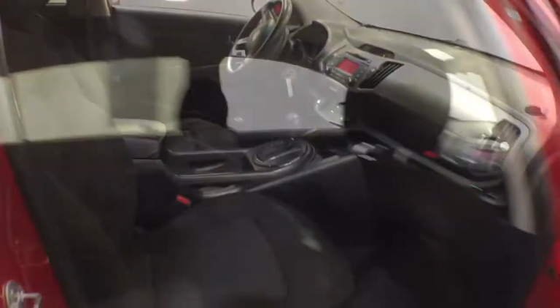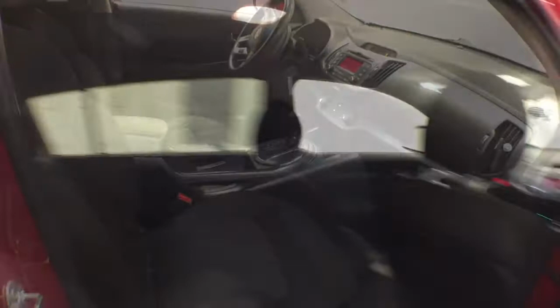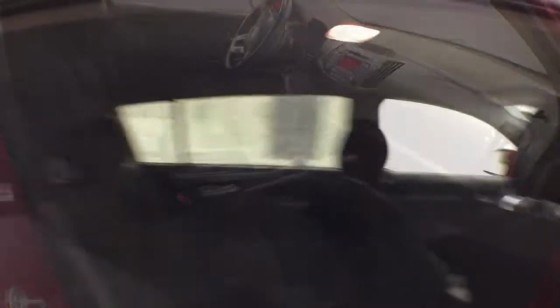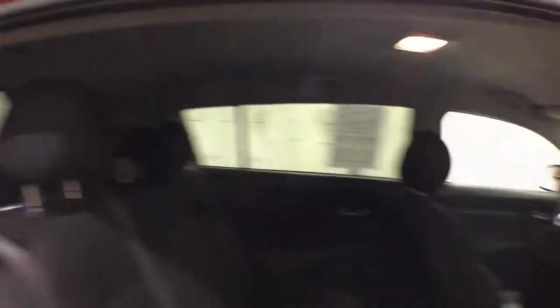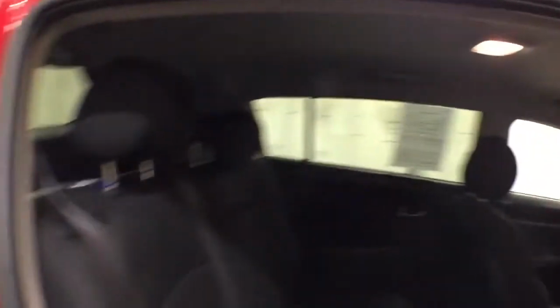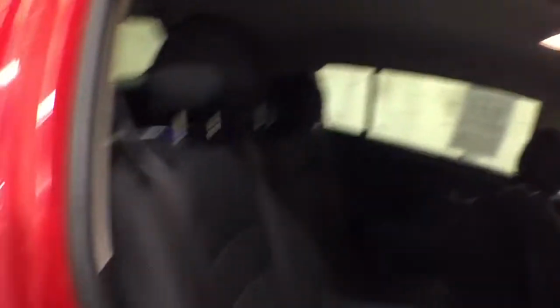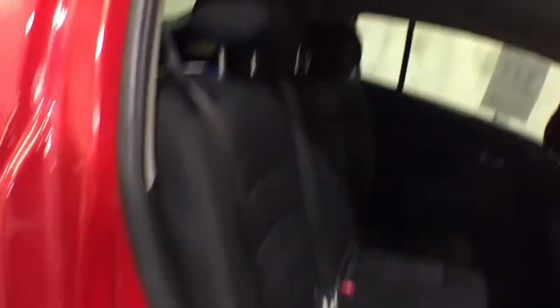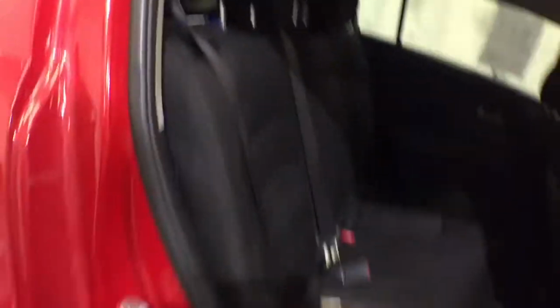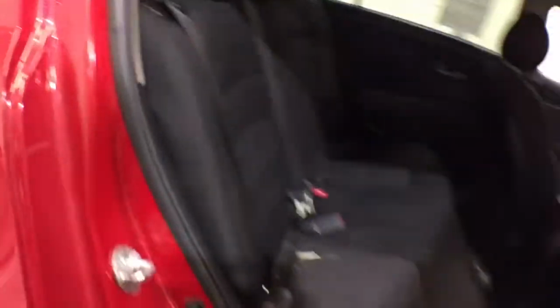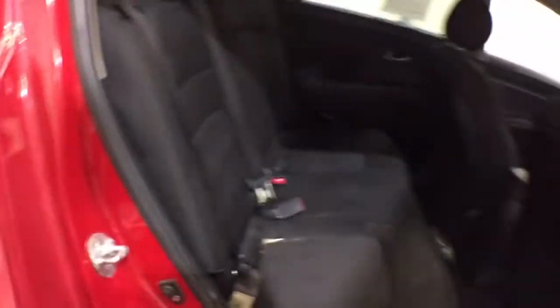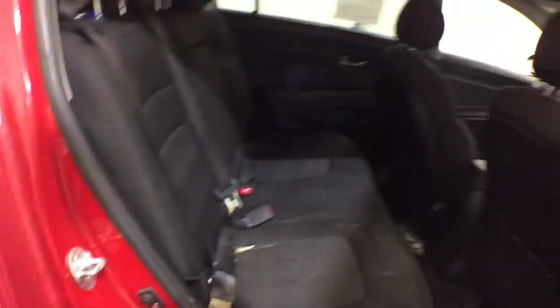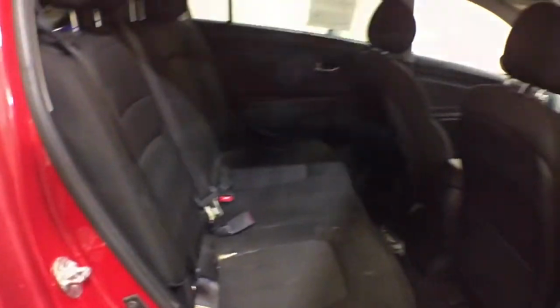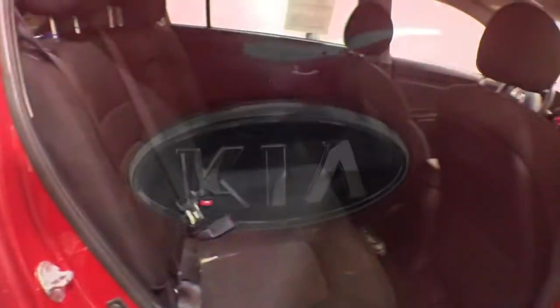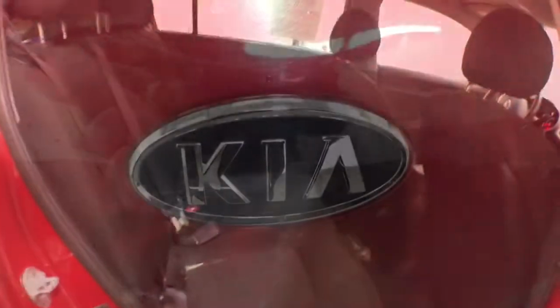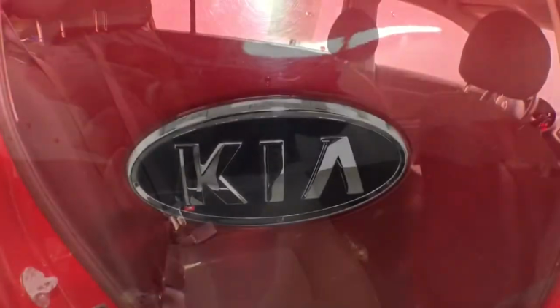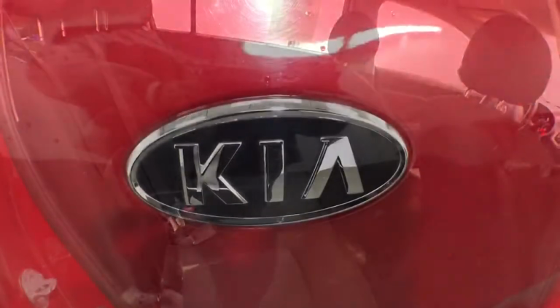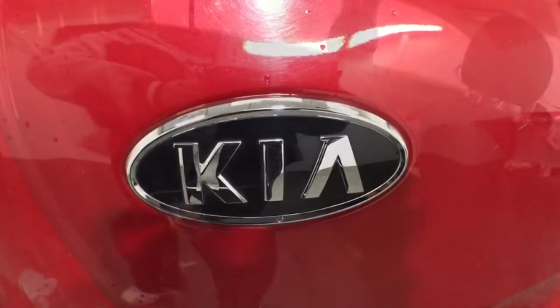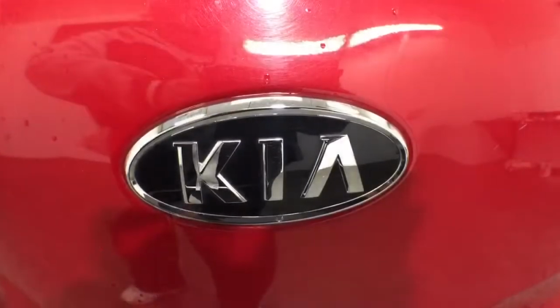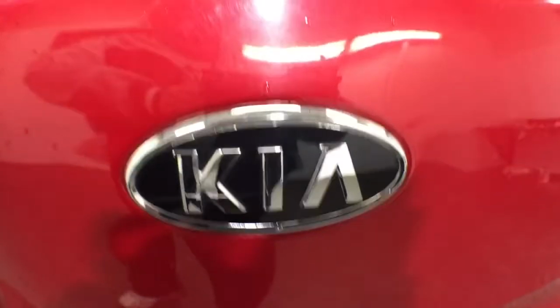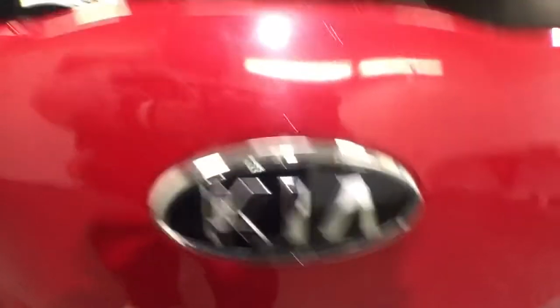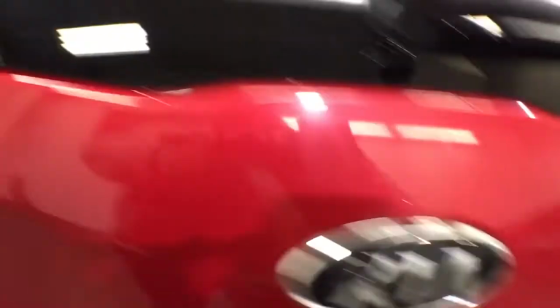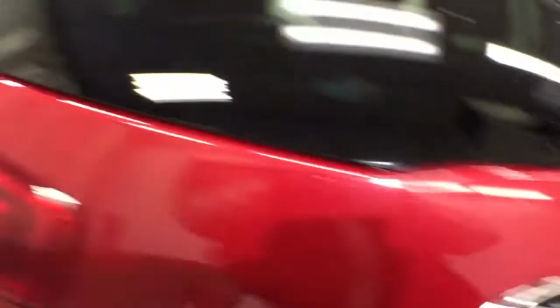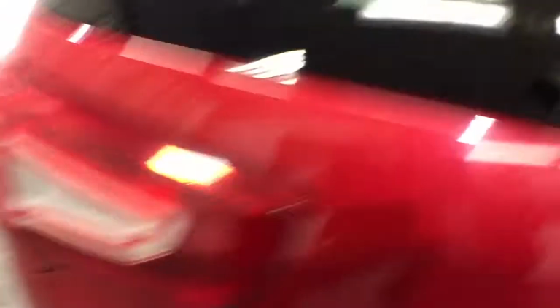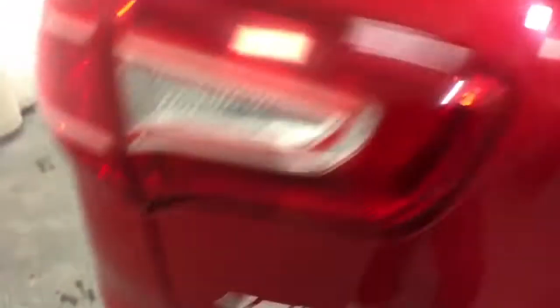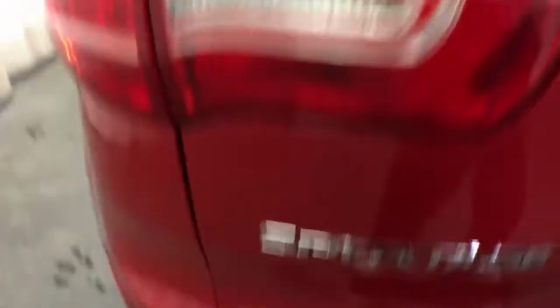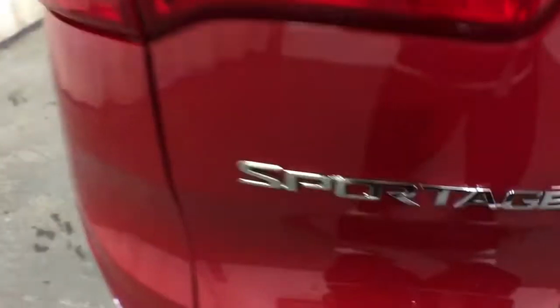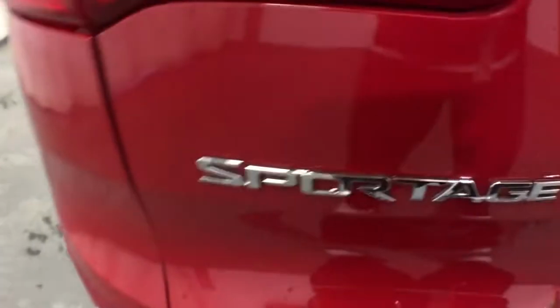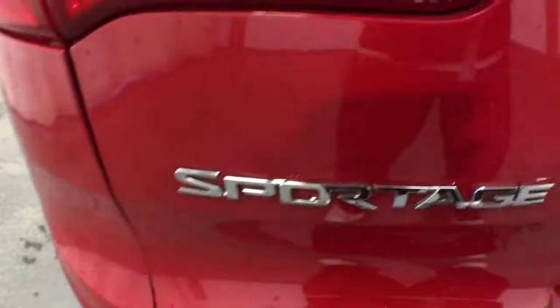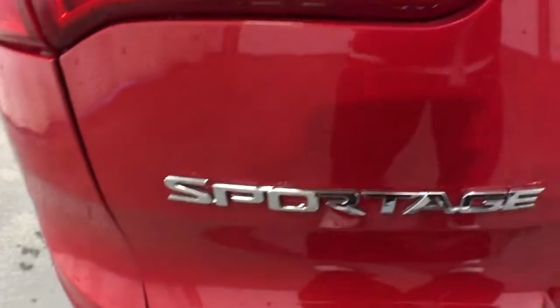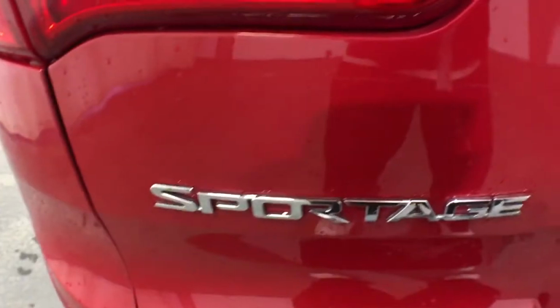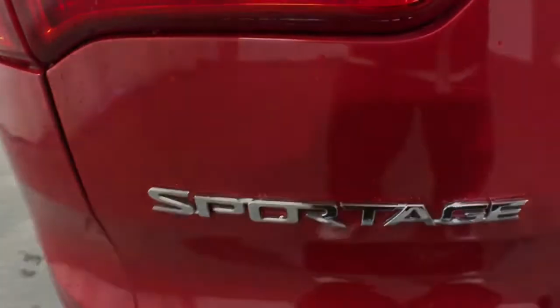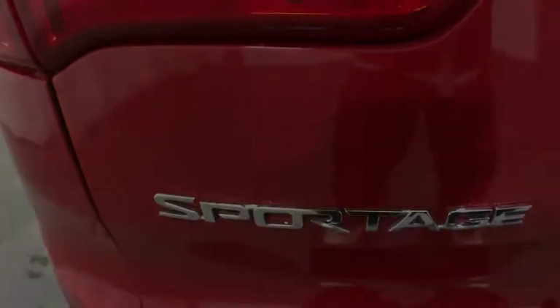Upscale comfort blends beautifully with crossover capability in this refined Sportage.